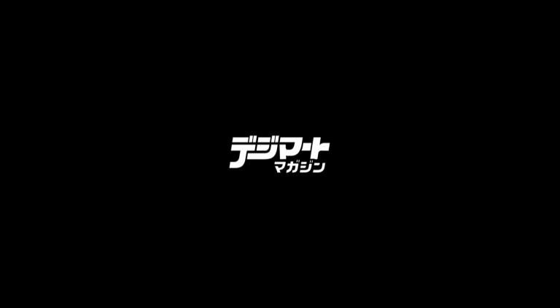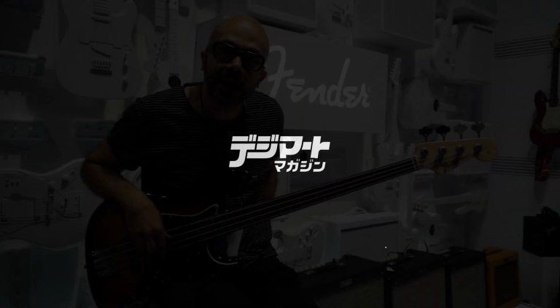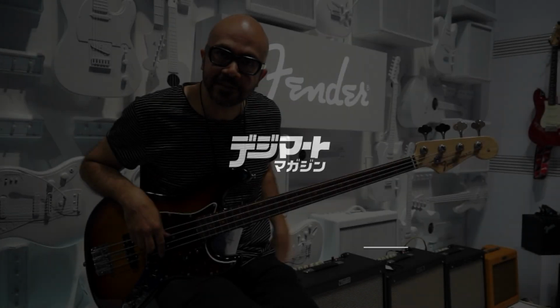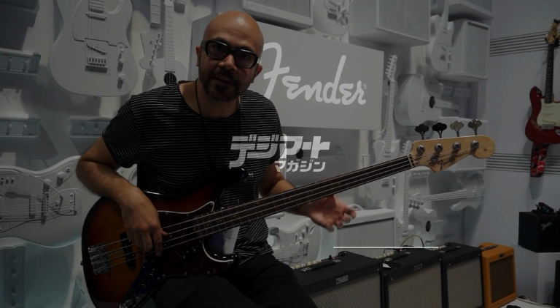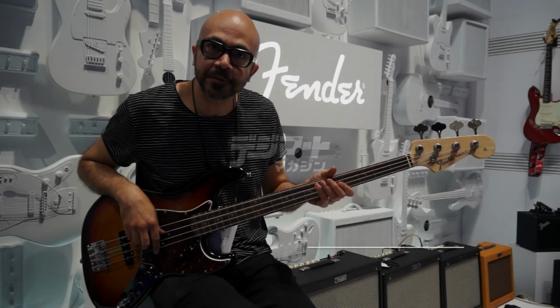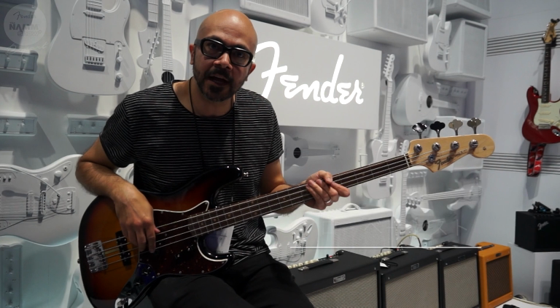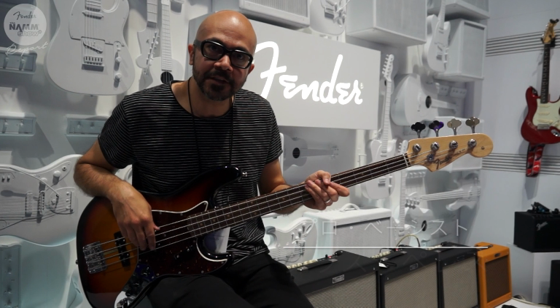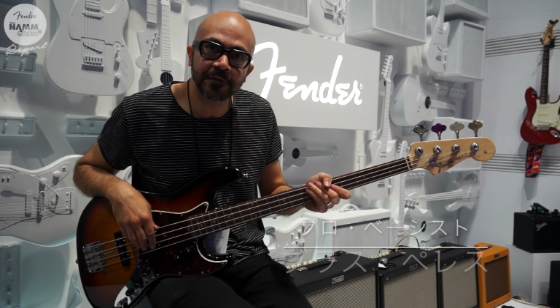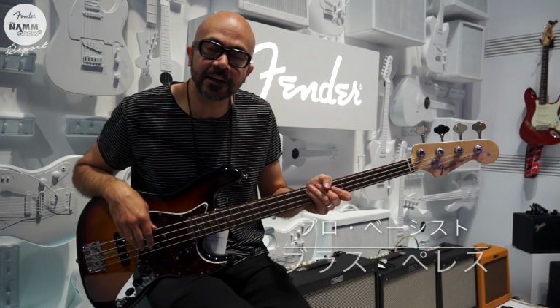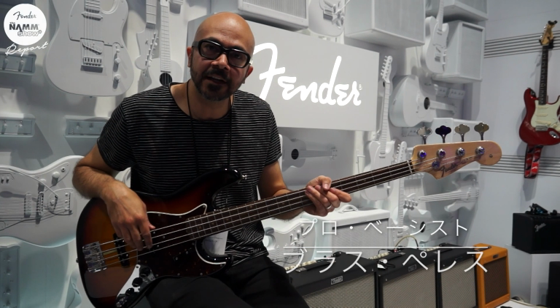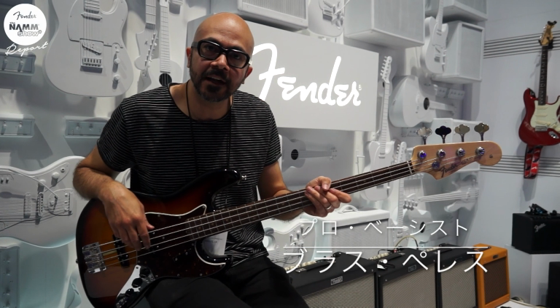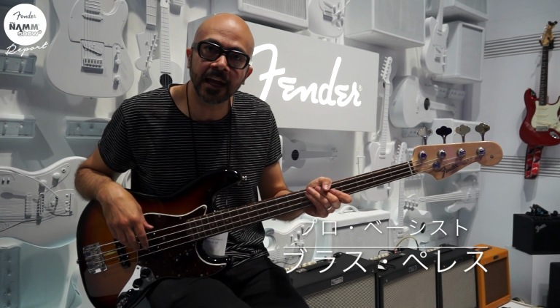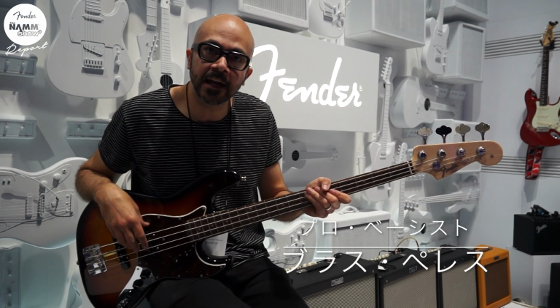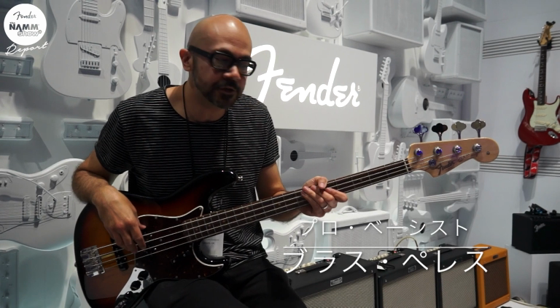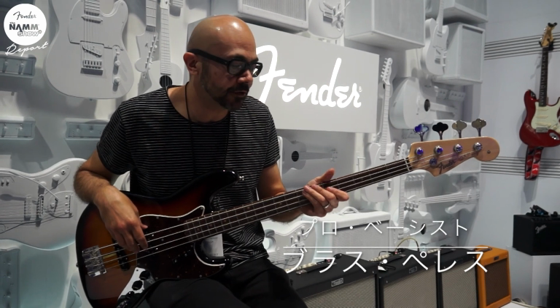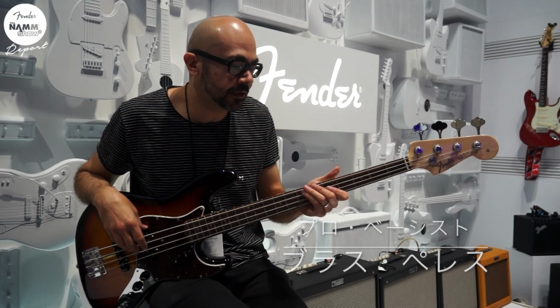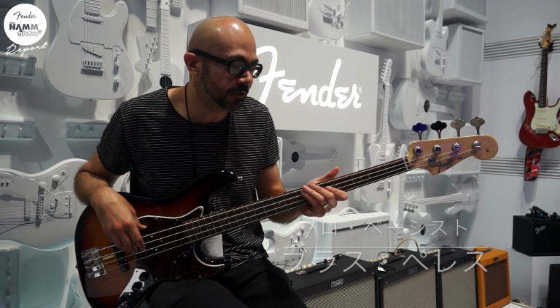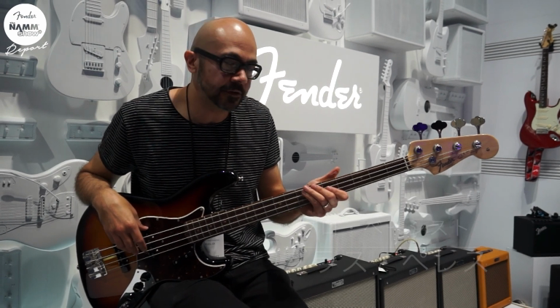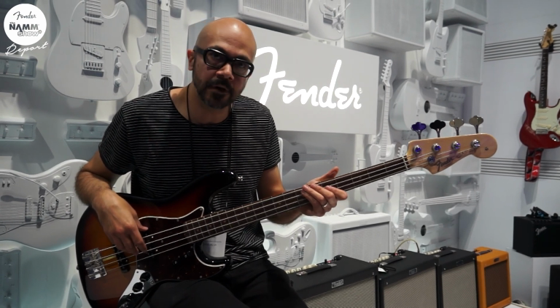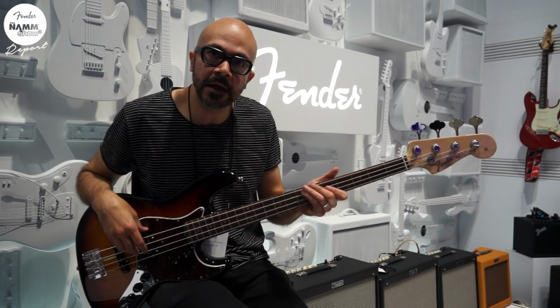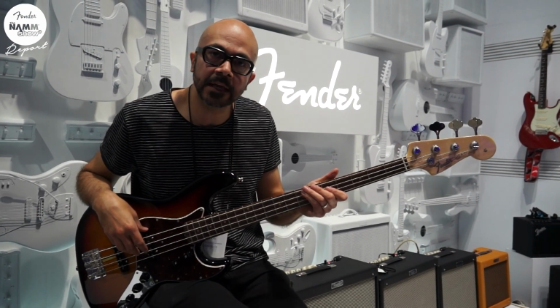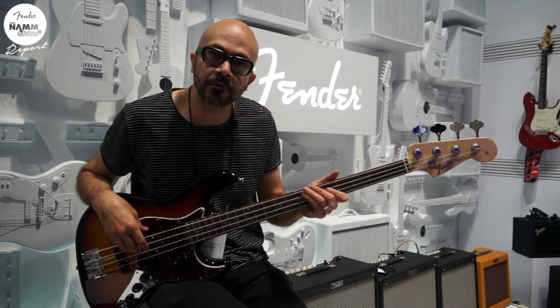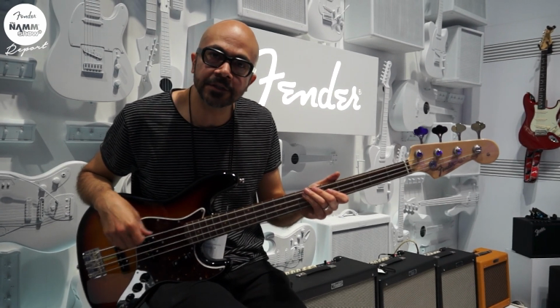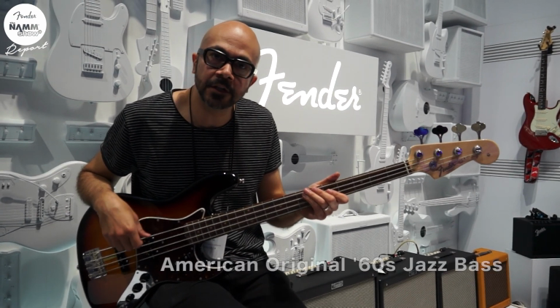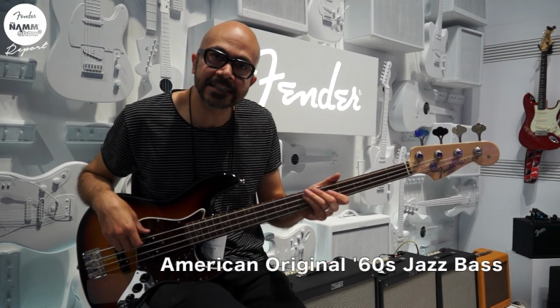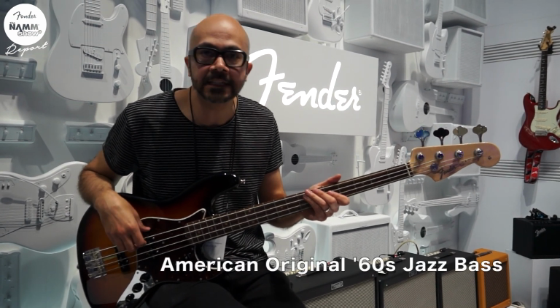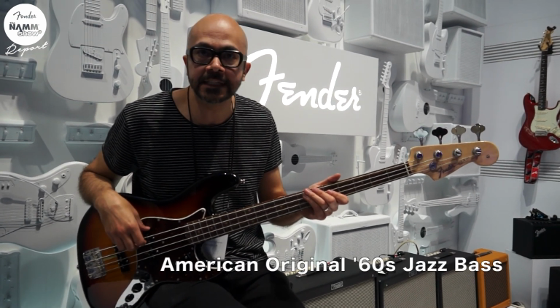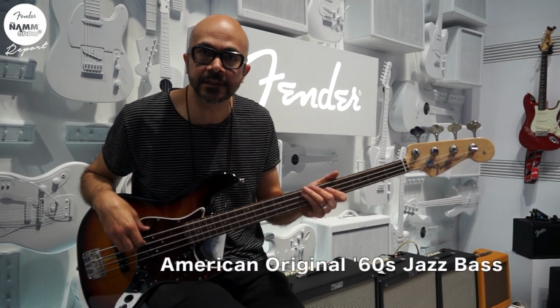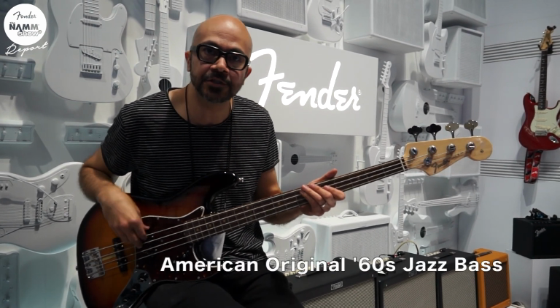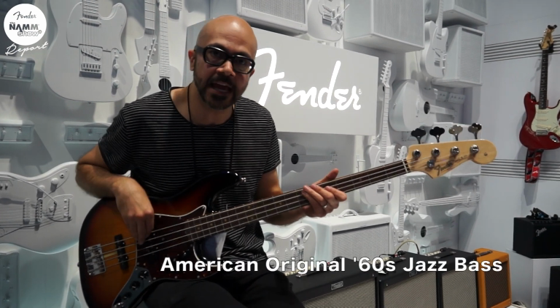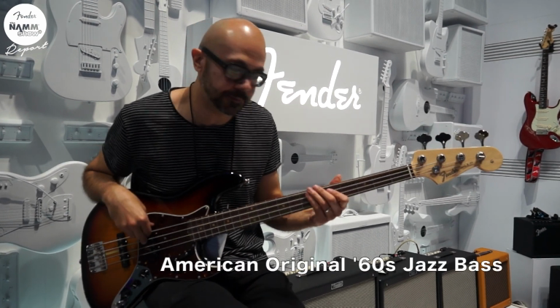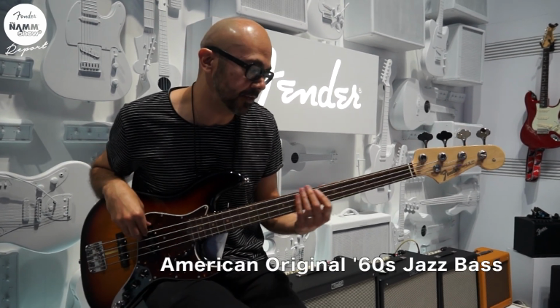How's it going? This is Gloss with Fender here and I'll be showing you the American Original 60s Jazz Bass.